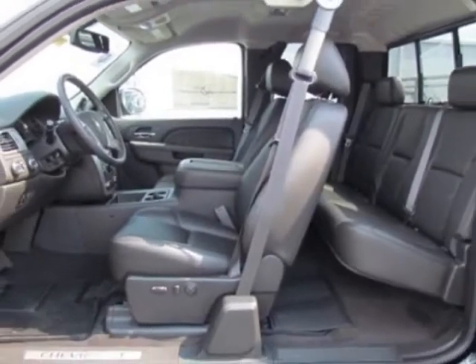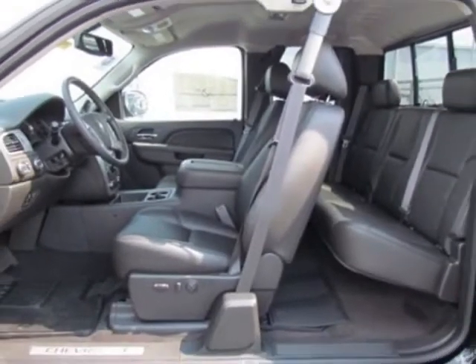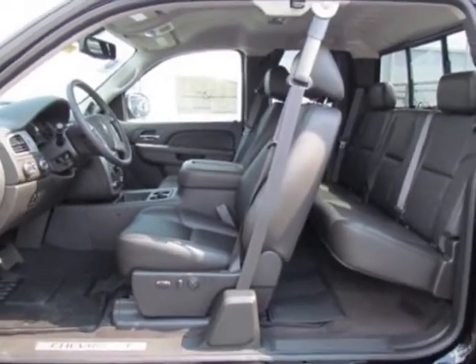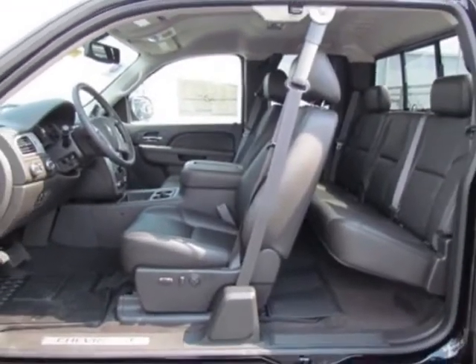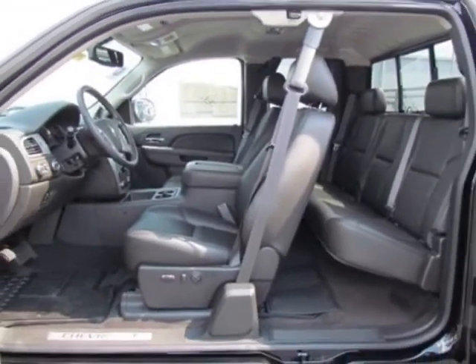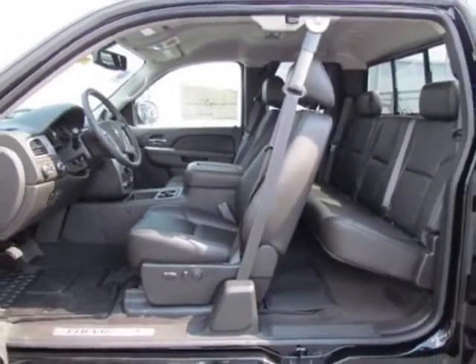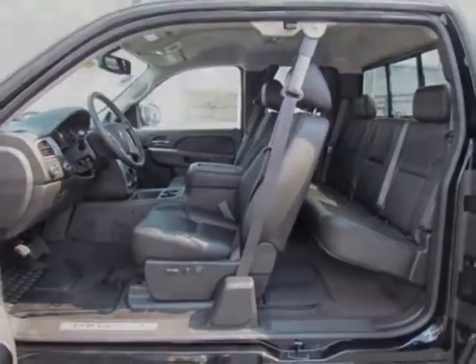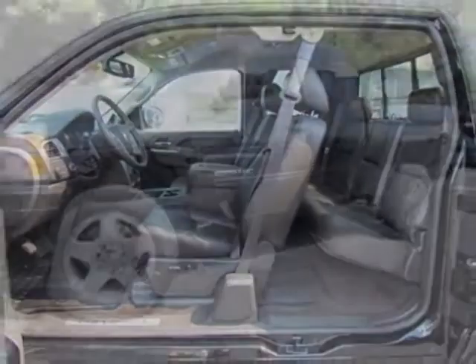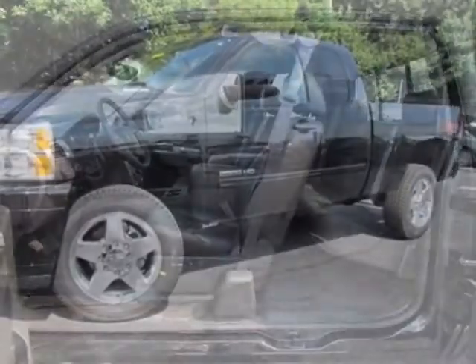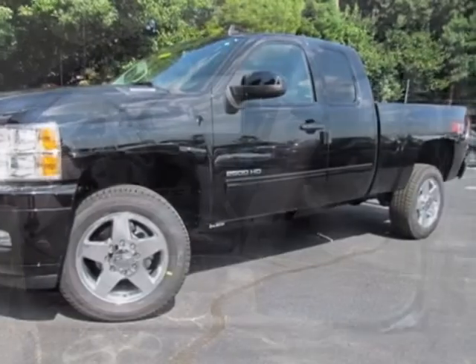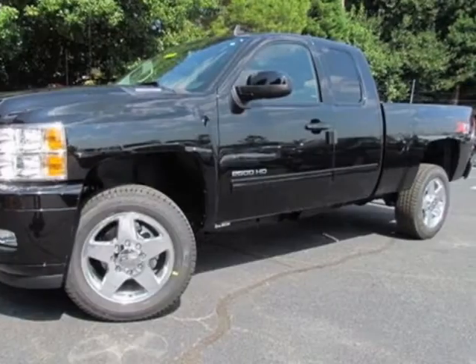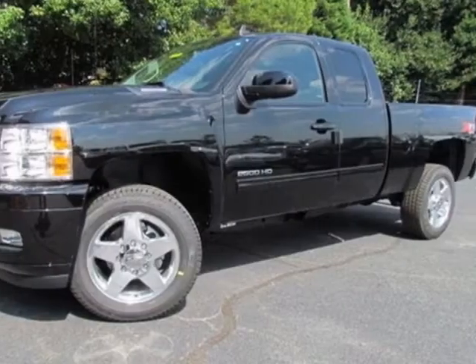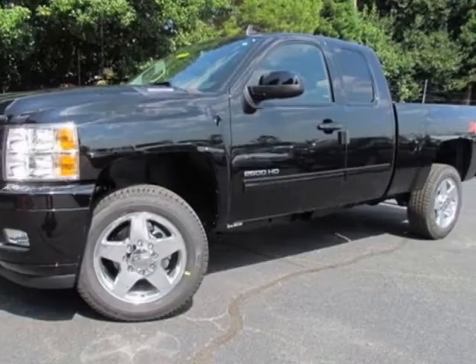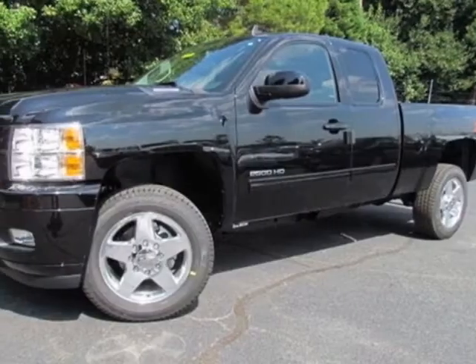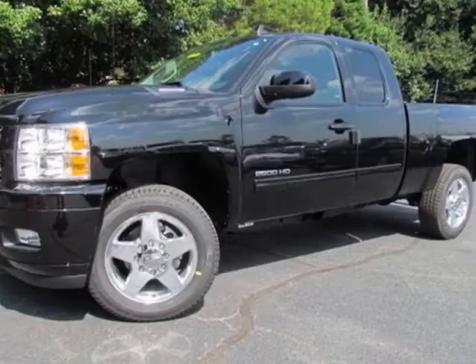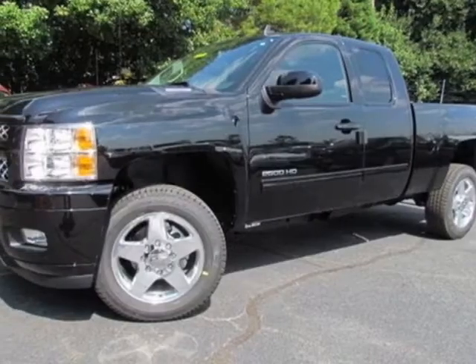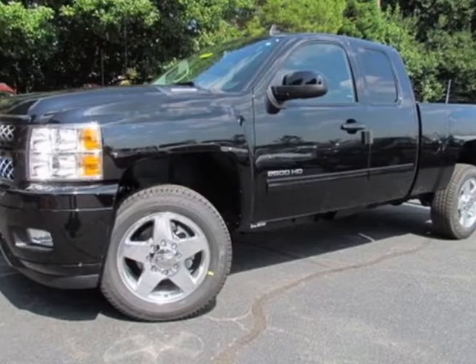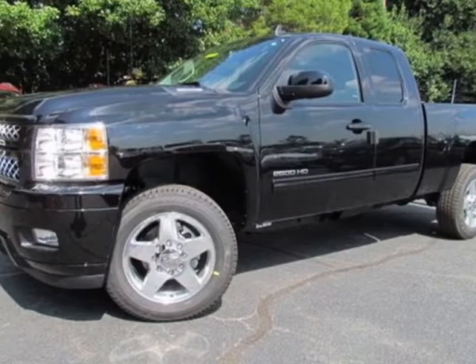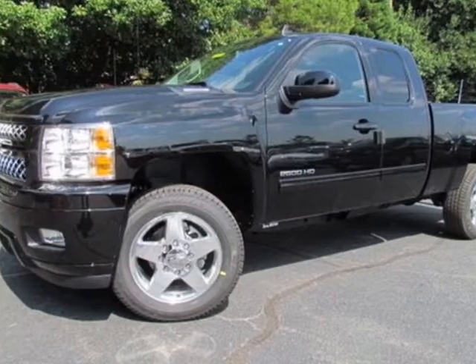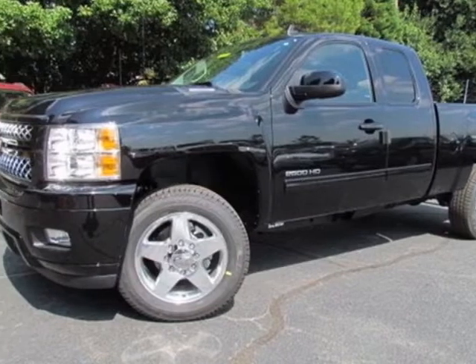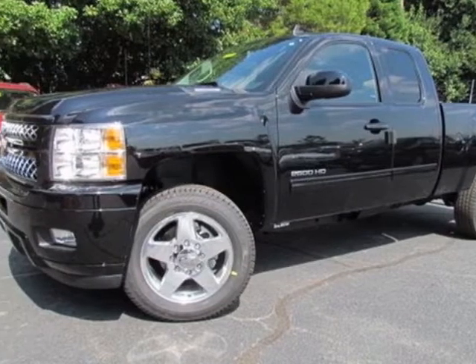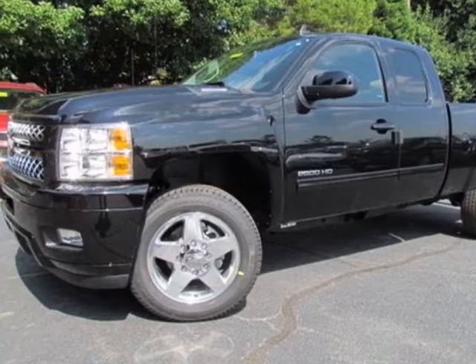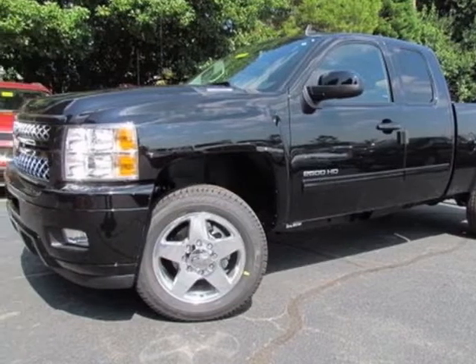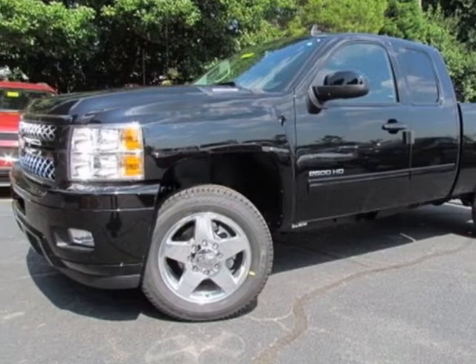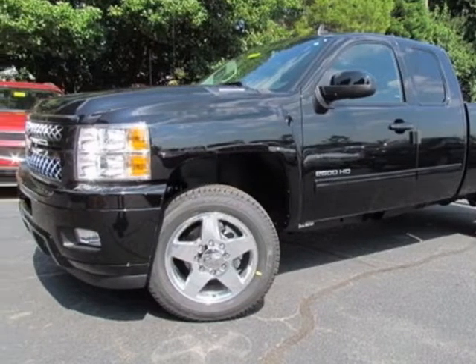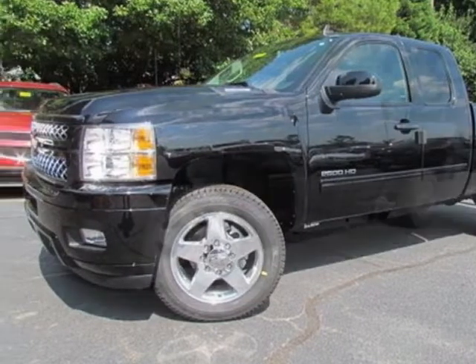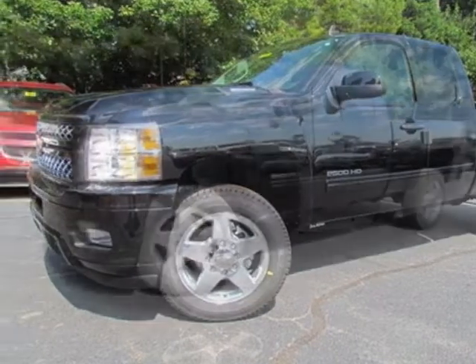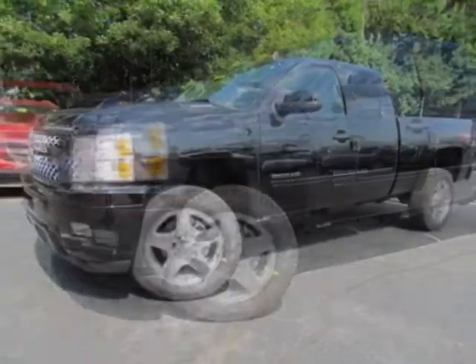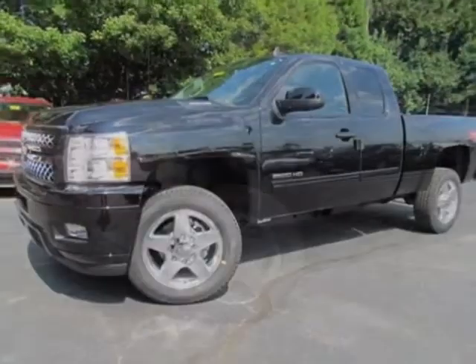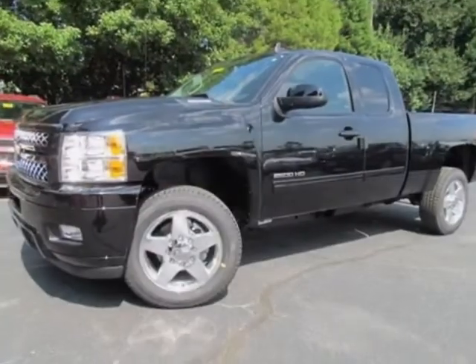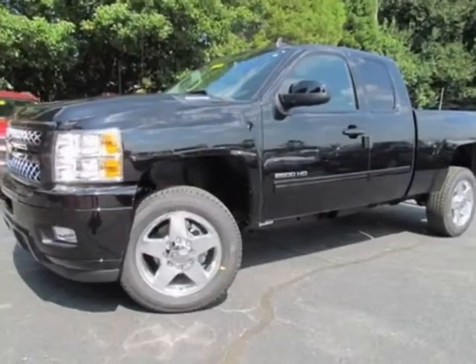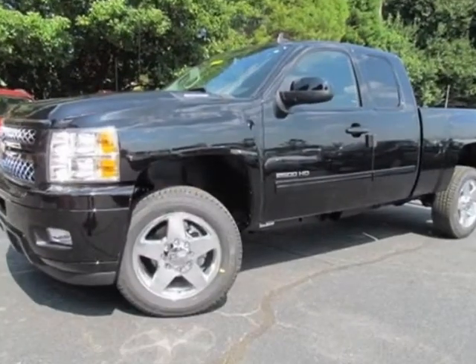The LTZ Plus package is included. Wheels are 20 inches (50.8 cm) forged polished aluminum.